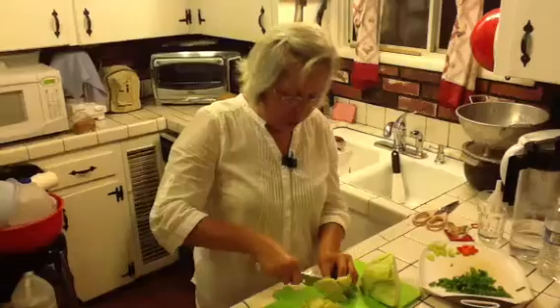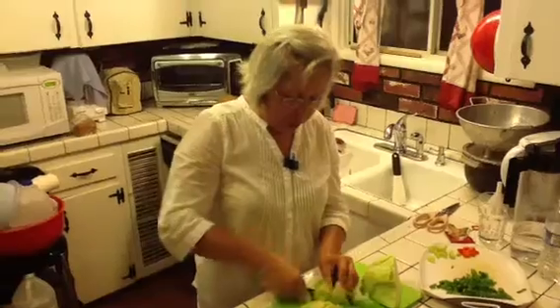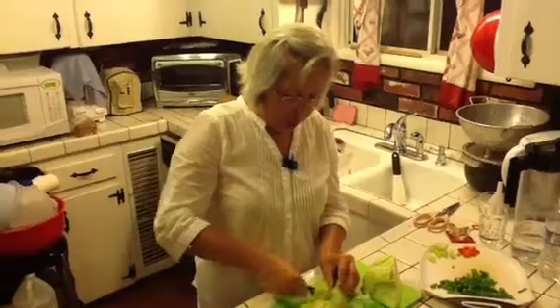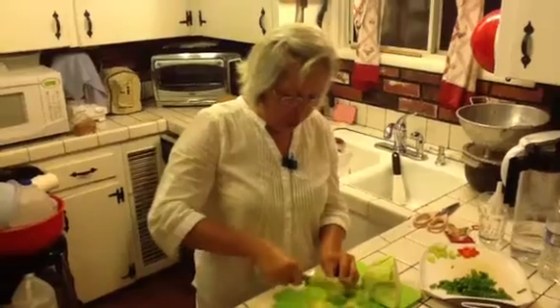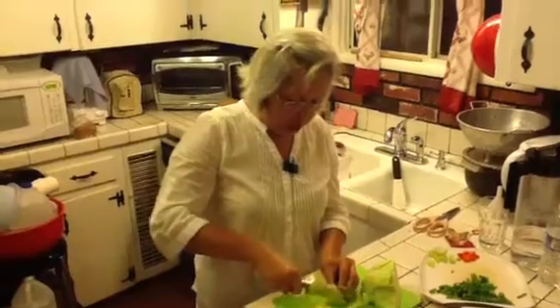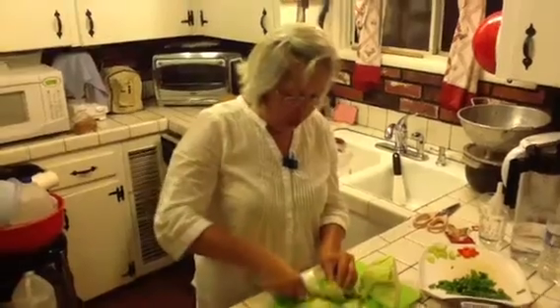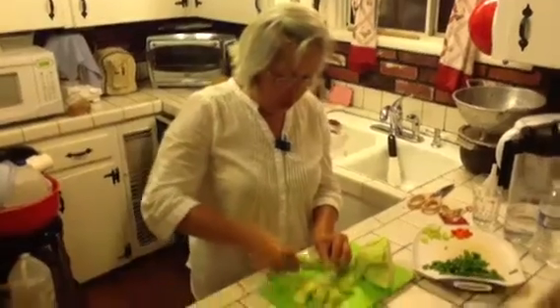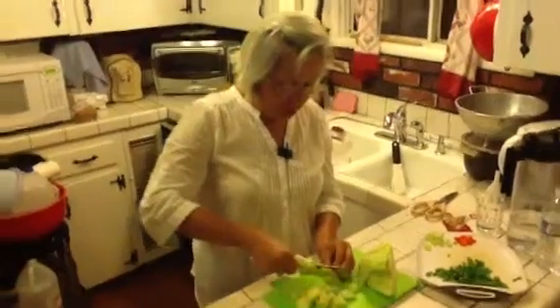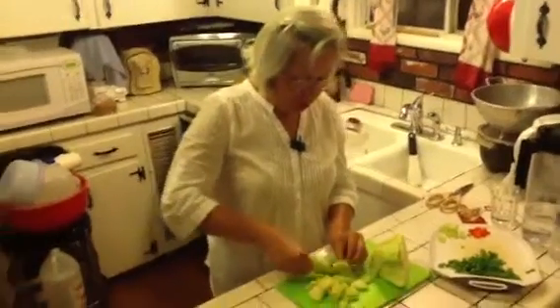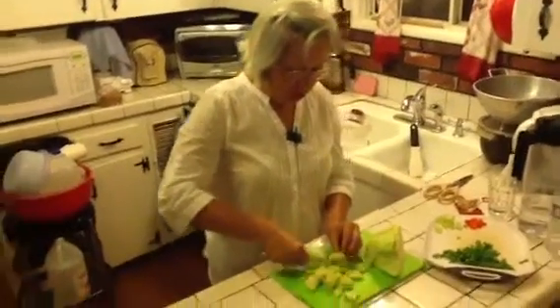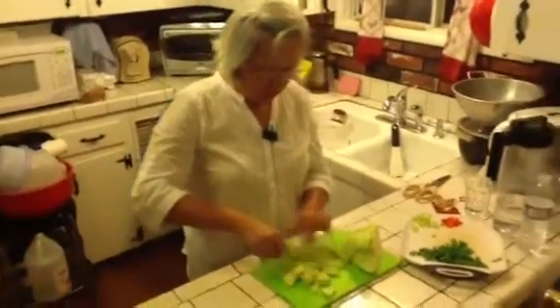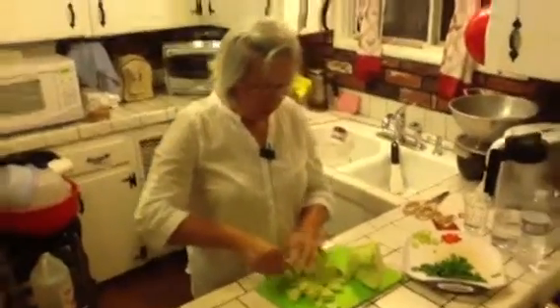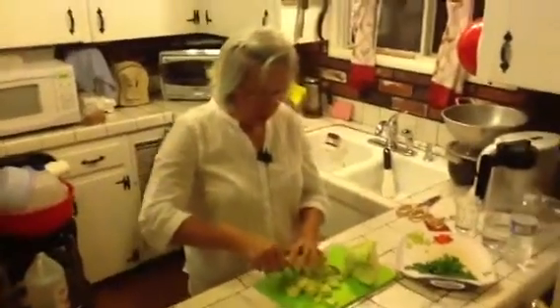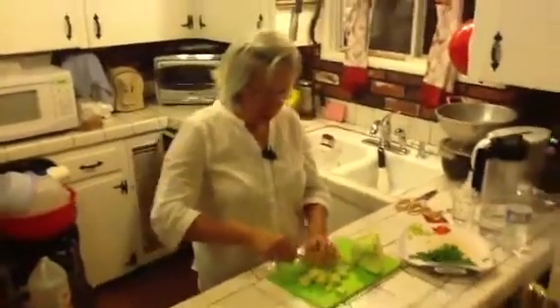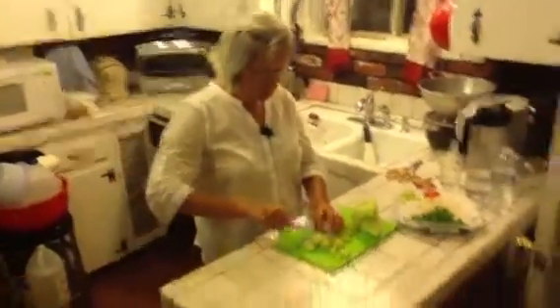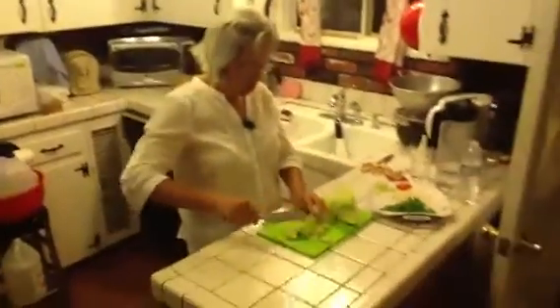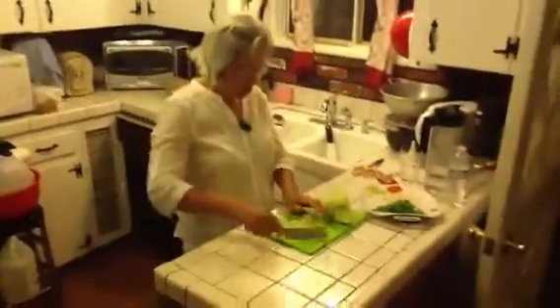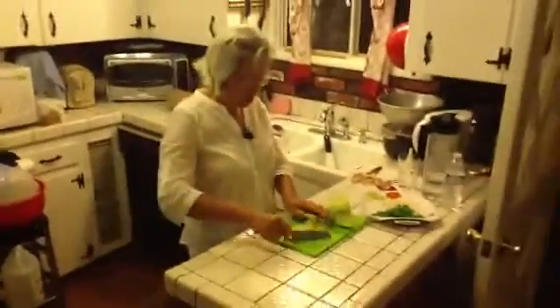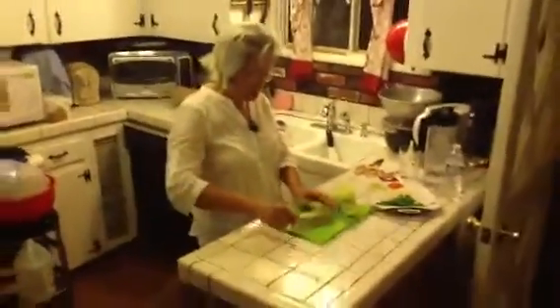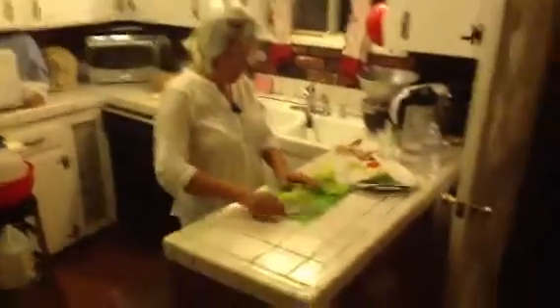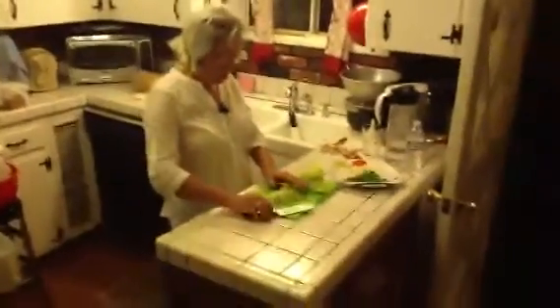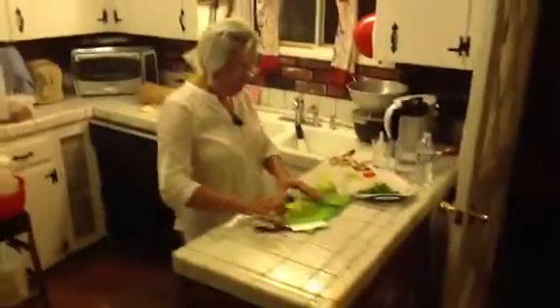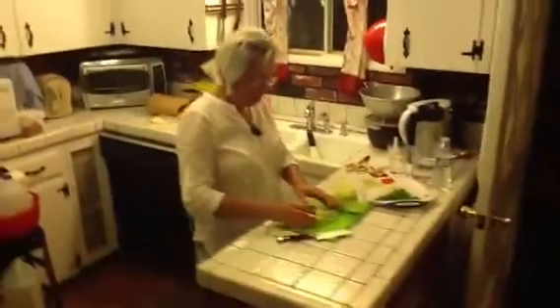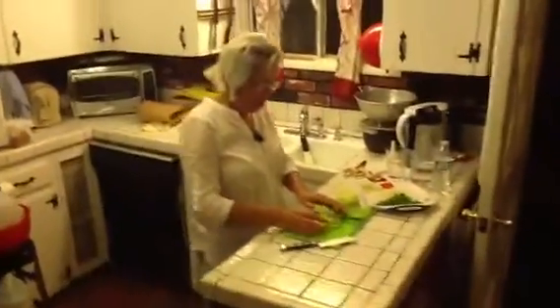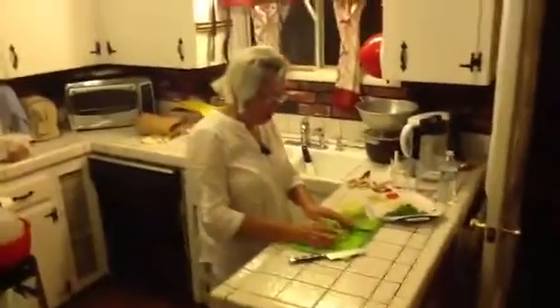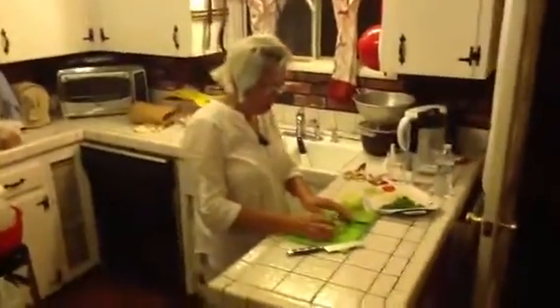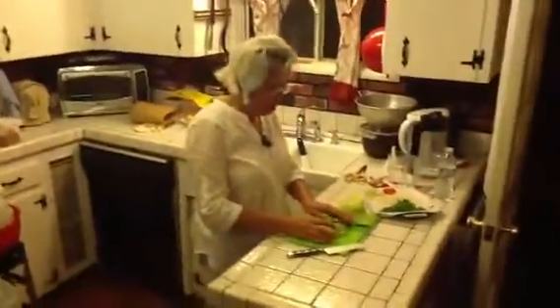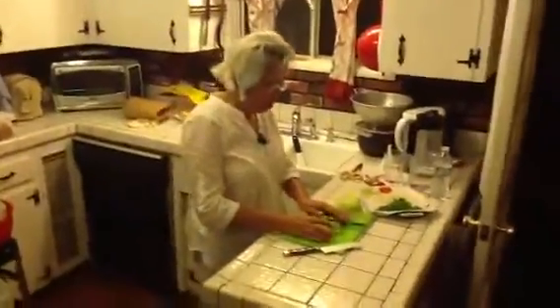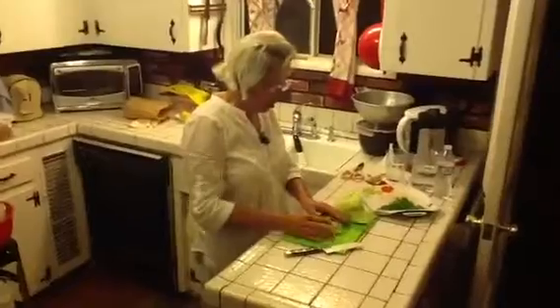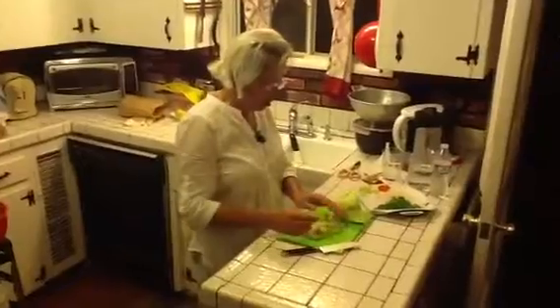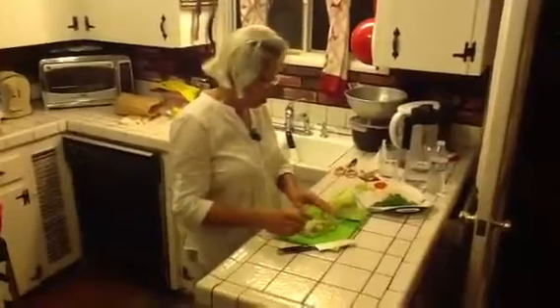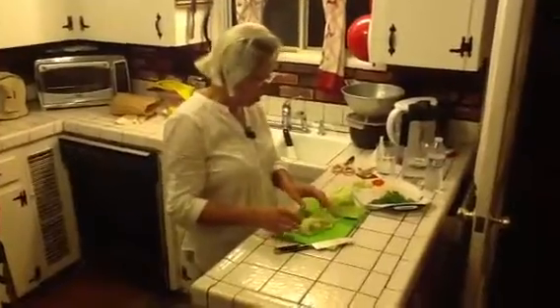Any kind of vegetable that is cheap. Here's Mama doing cabbage soup.